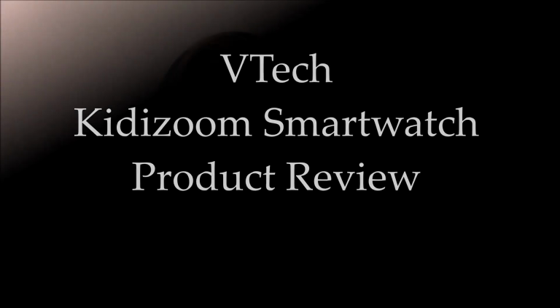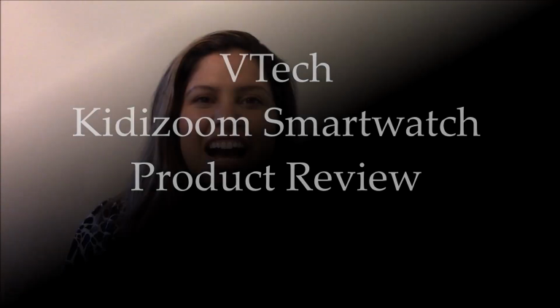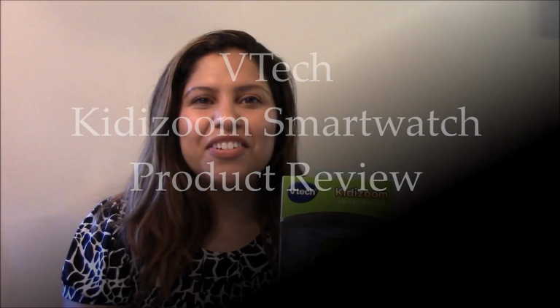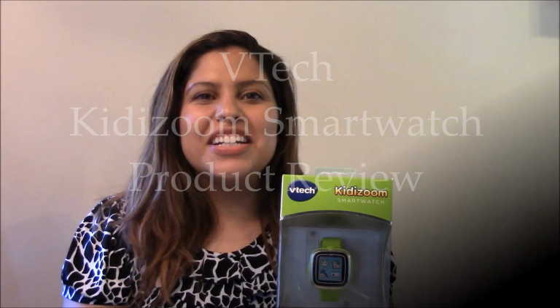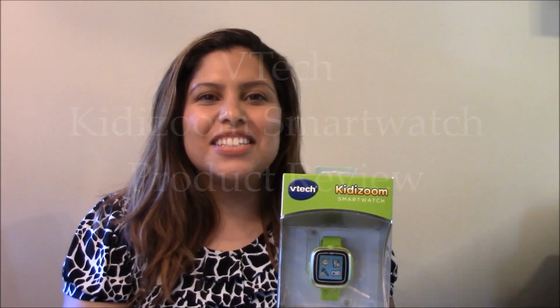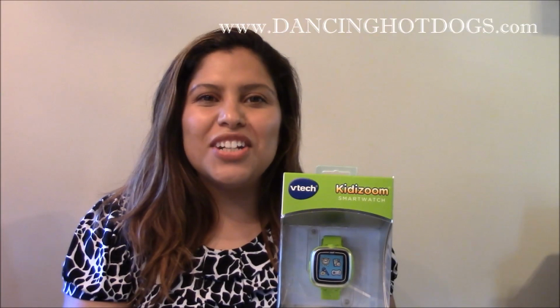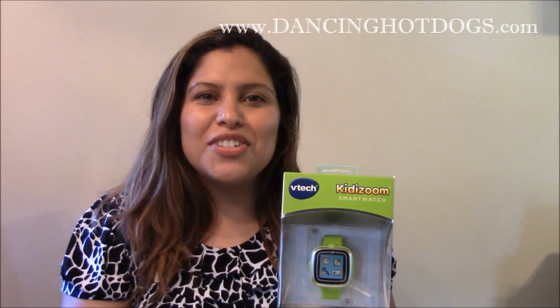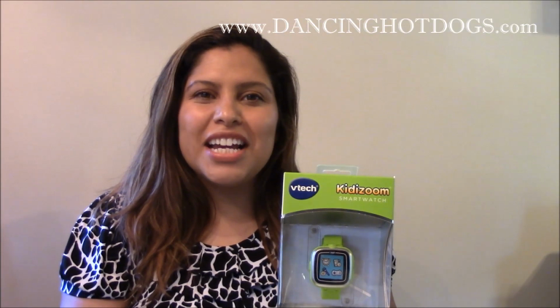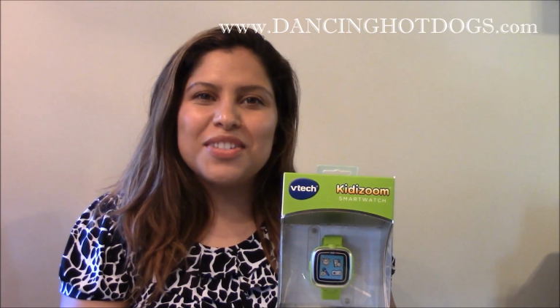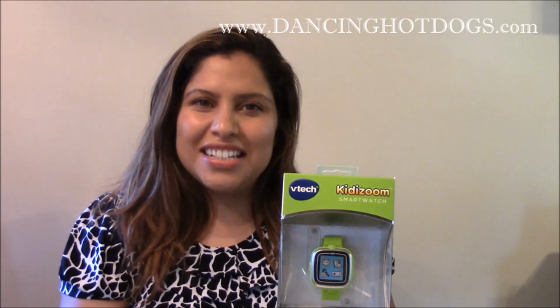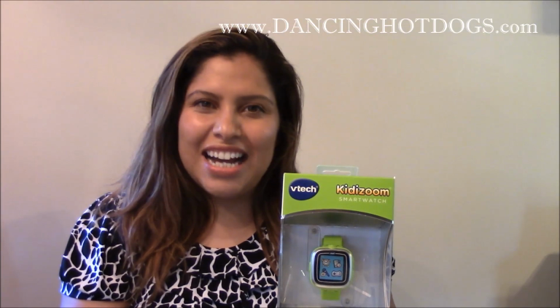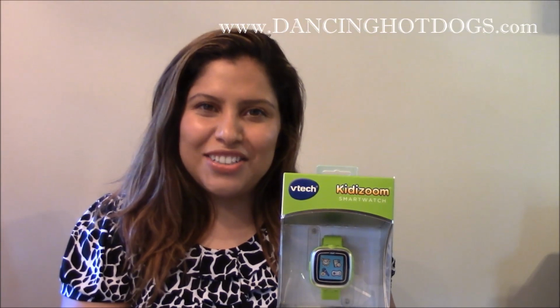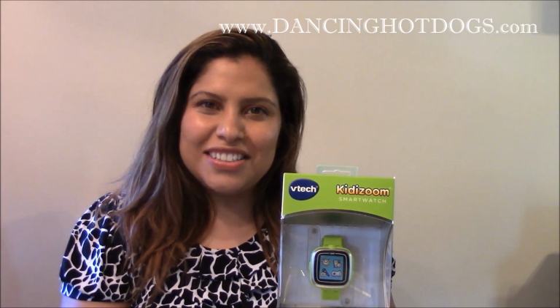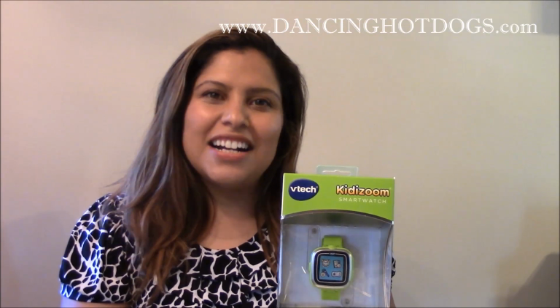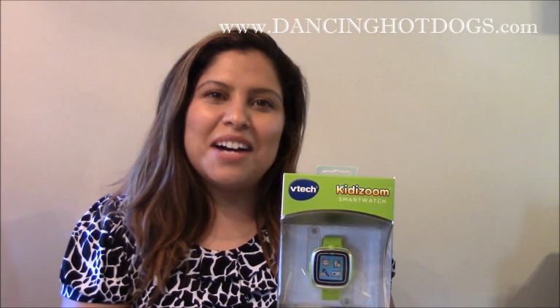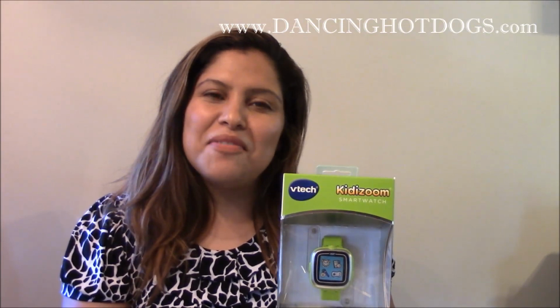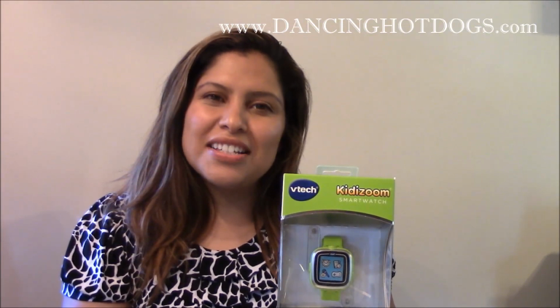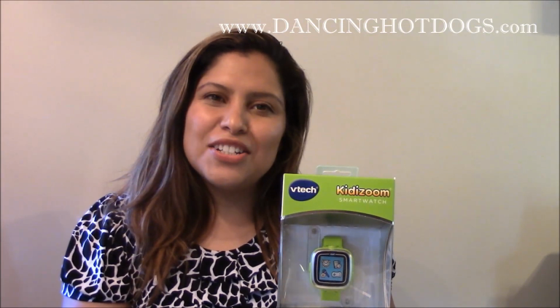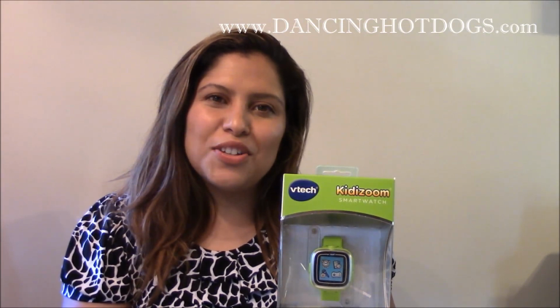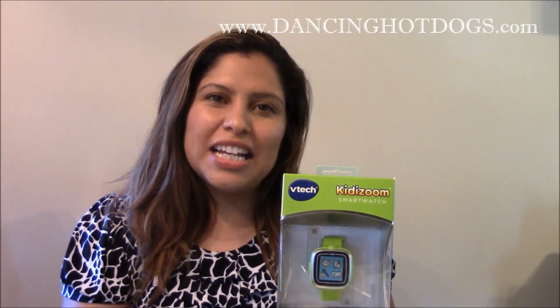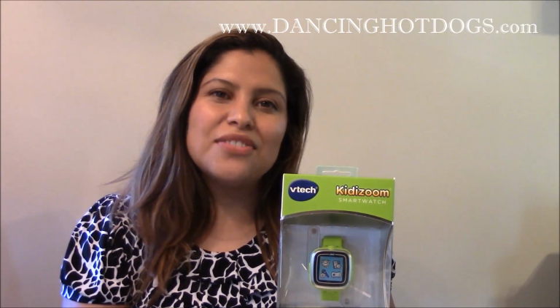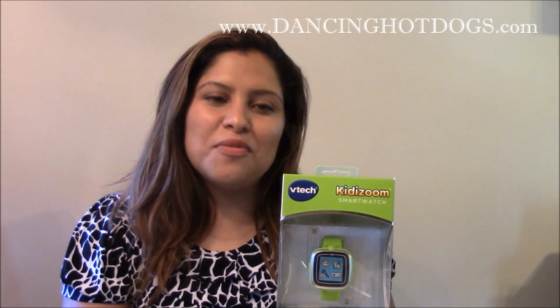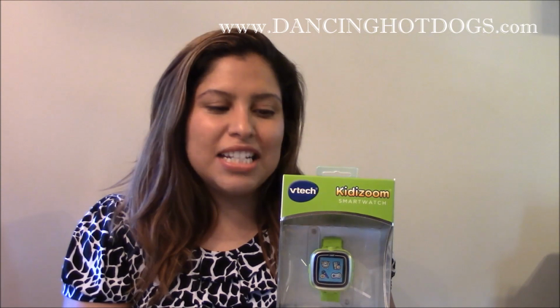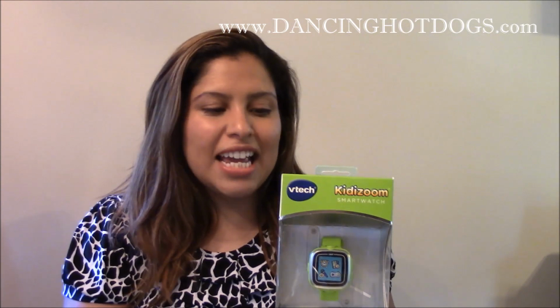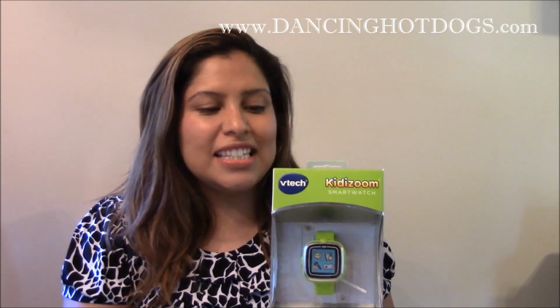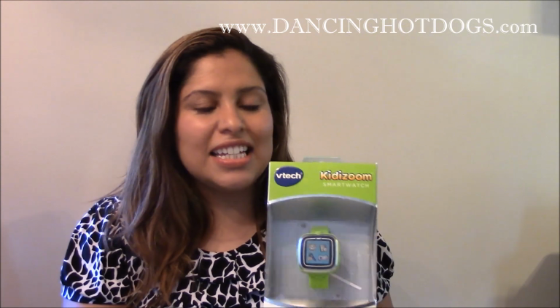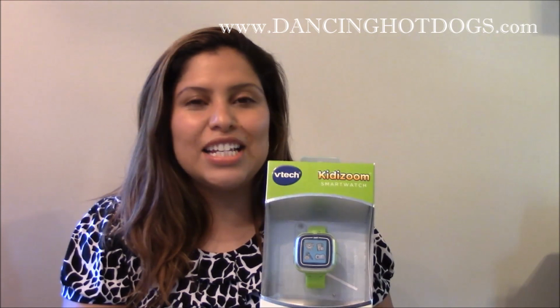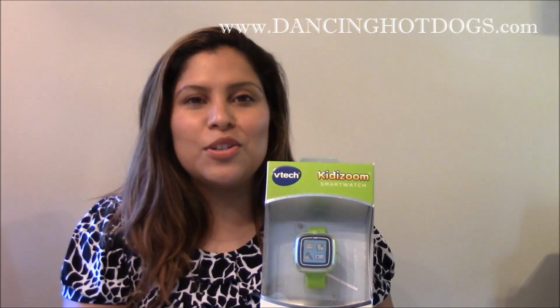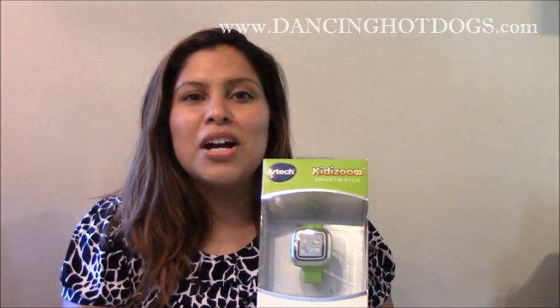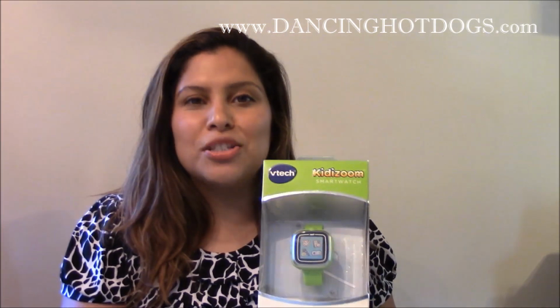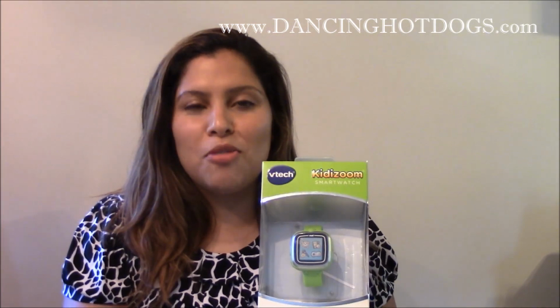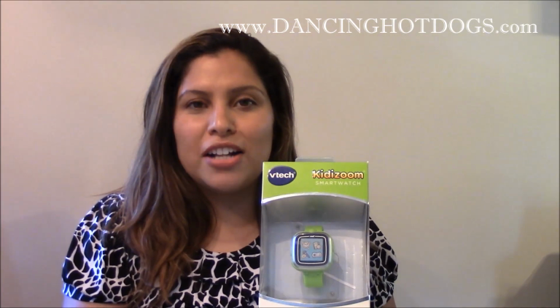Hi everyone, it's Davina Rodriguez with DancingHotDogs.com. I'm very excited to show you the latest from VTech — it's the Kidizoom Smartwatch.